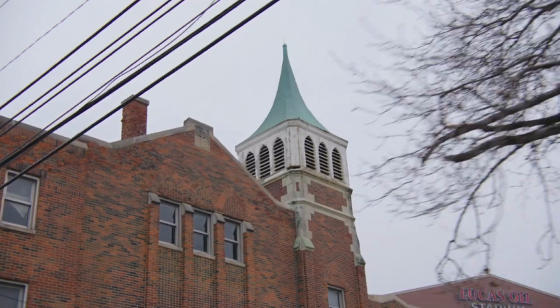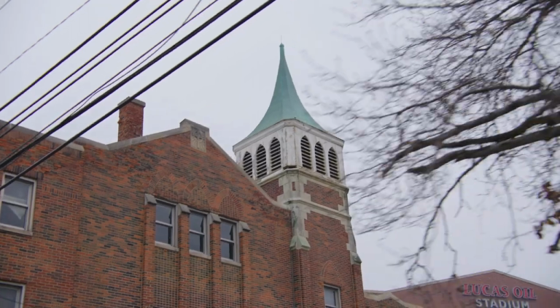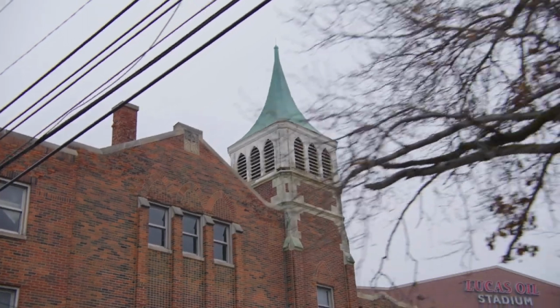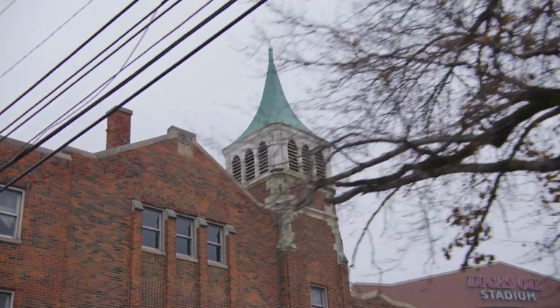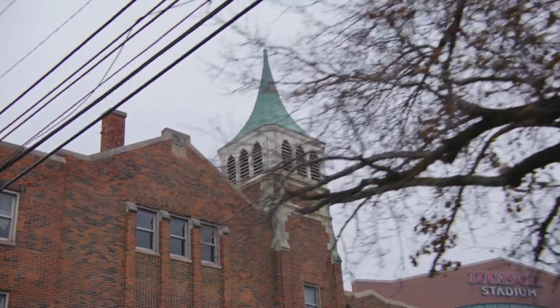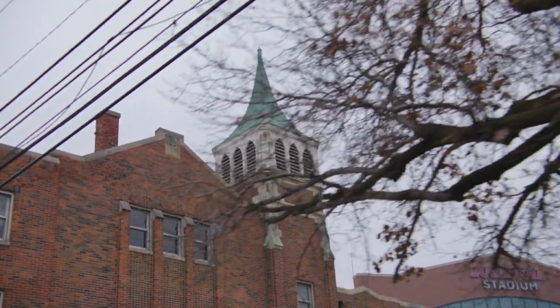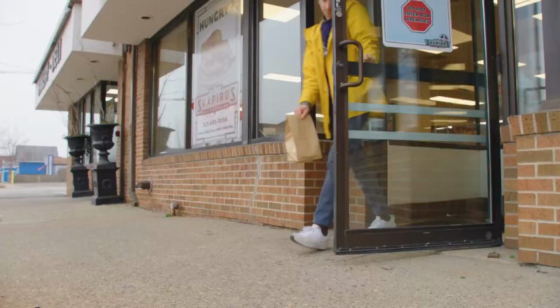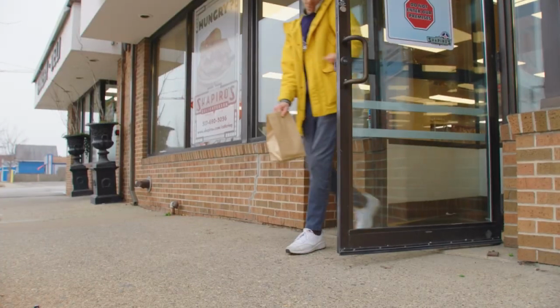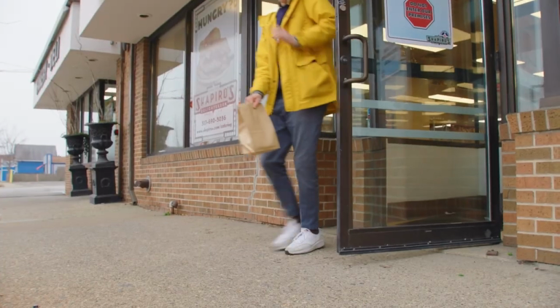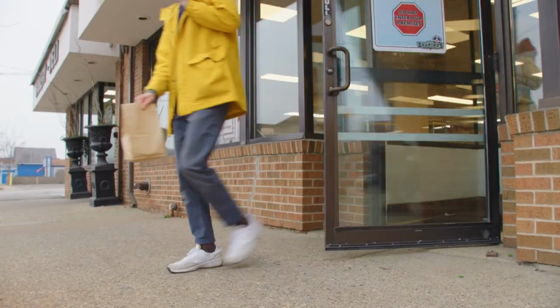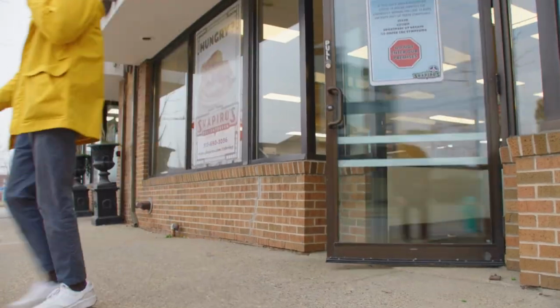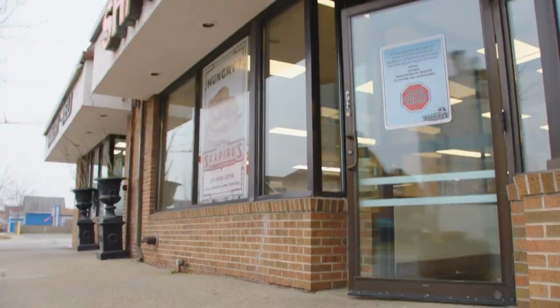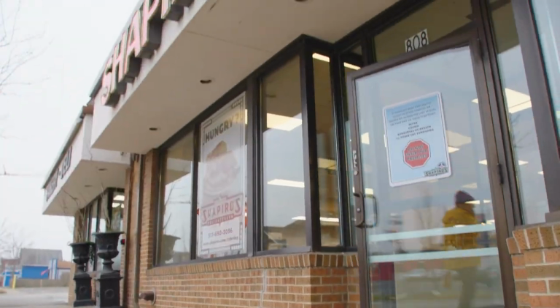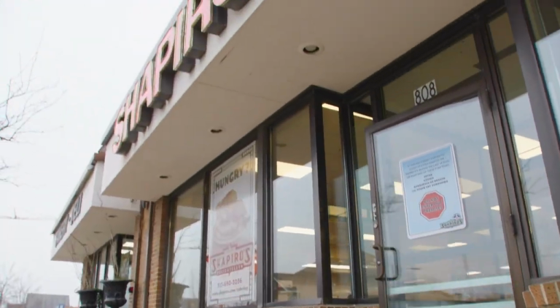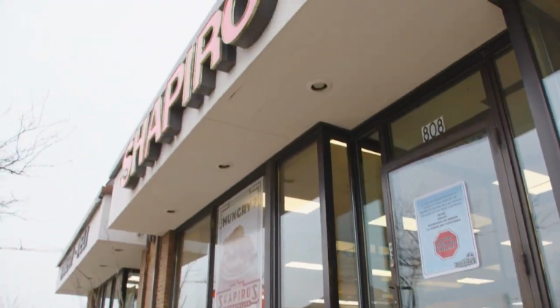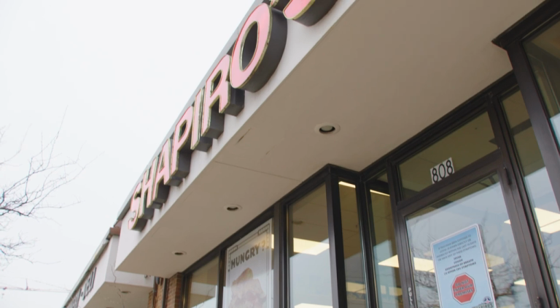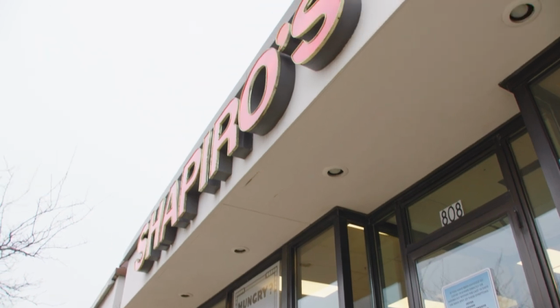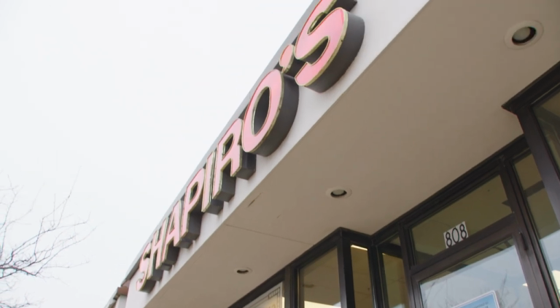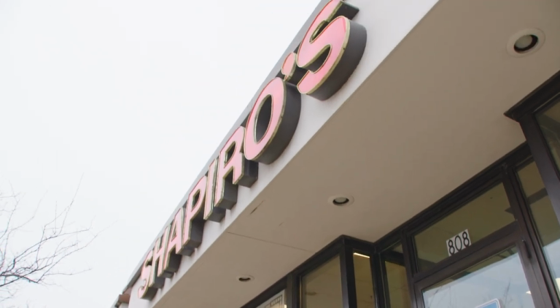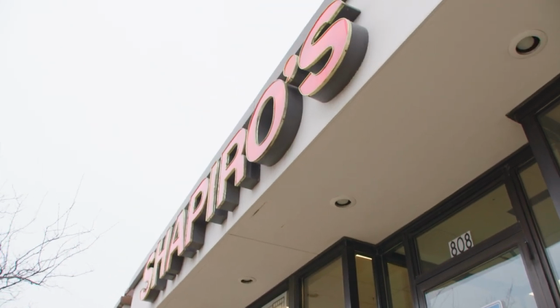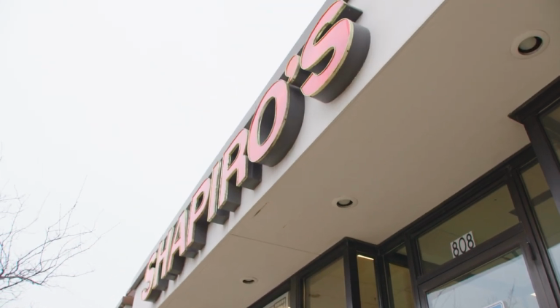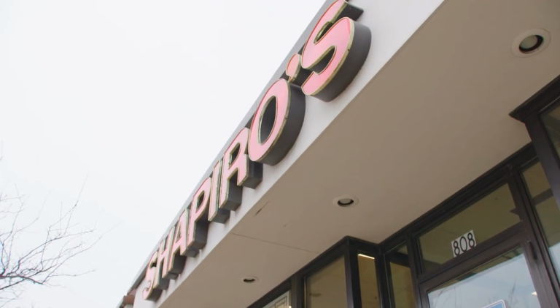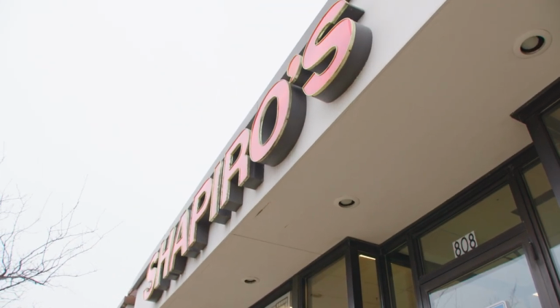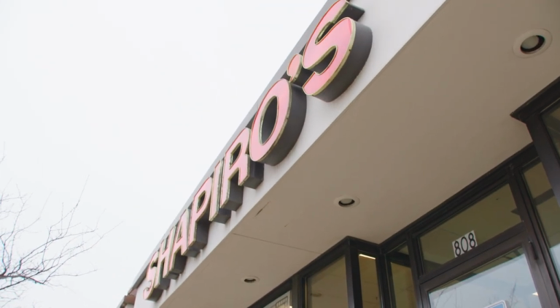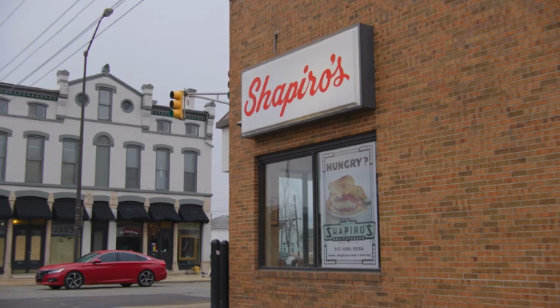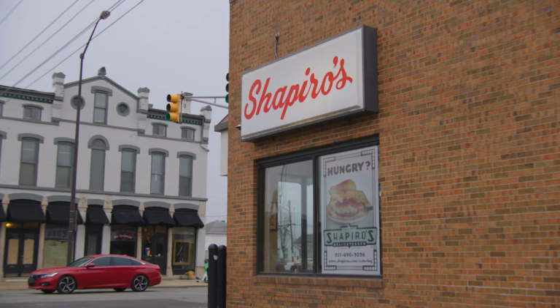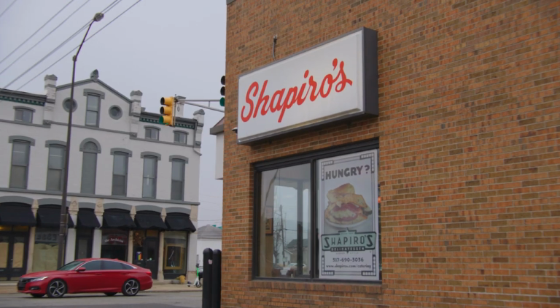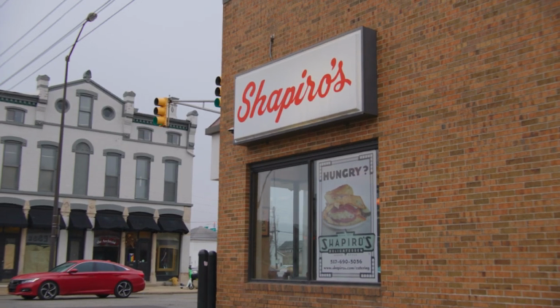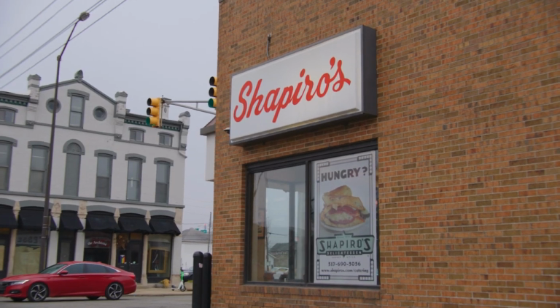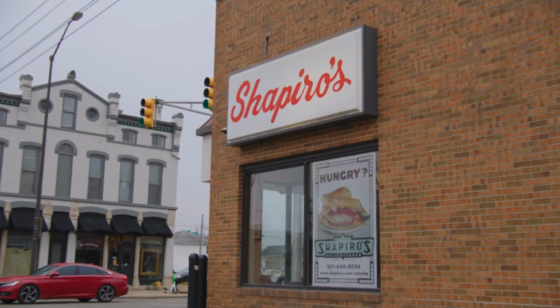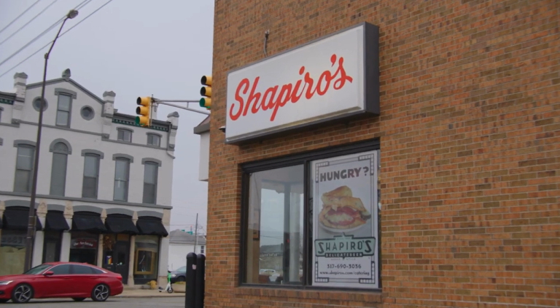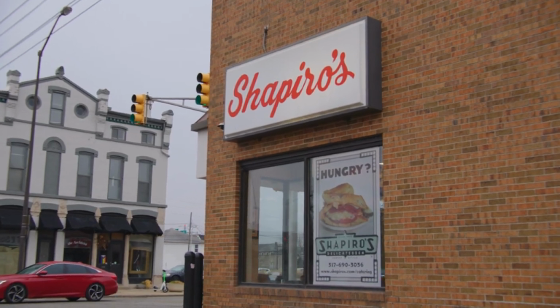I think the most famous landmark in Babe Denny is Shapiro's Deli. It's been there since 1905.